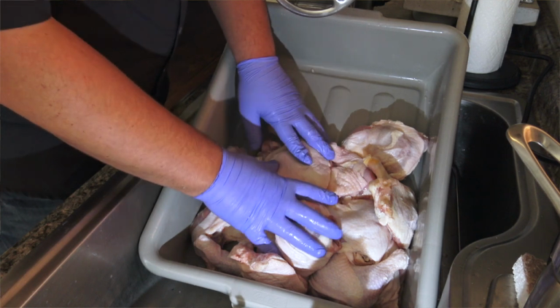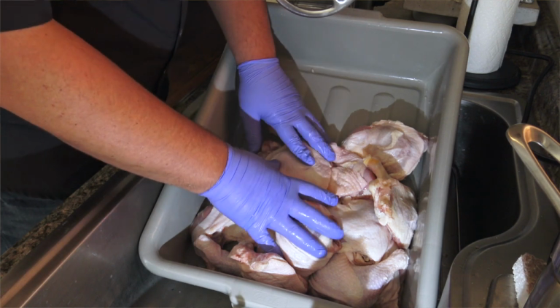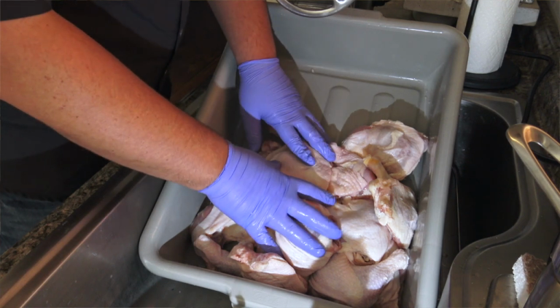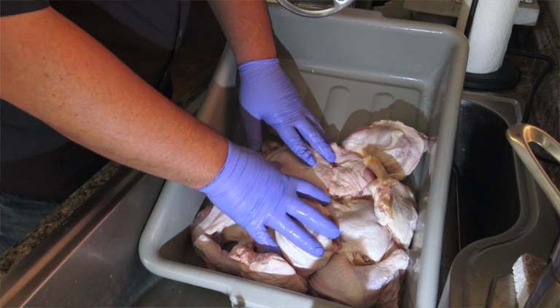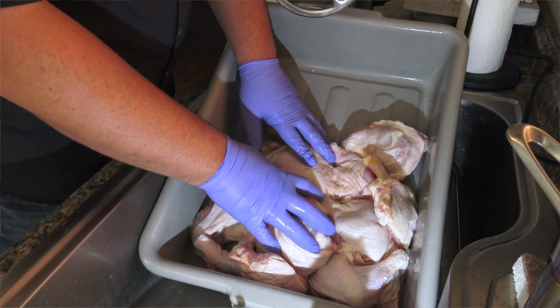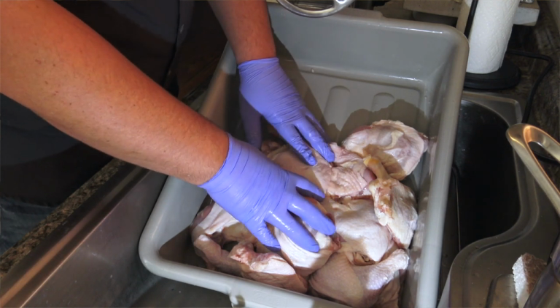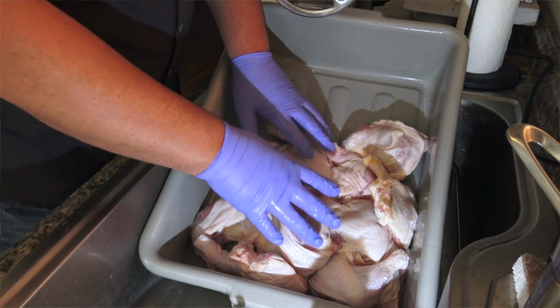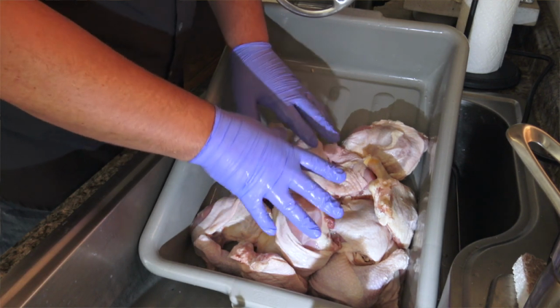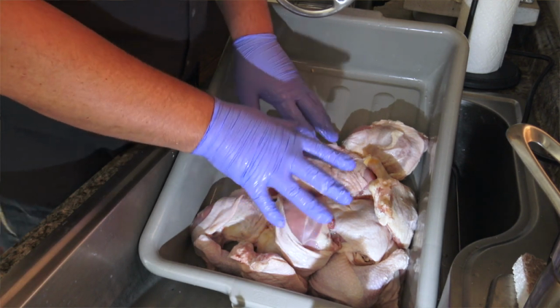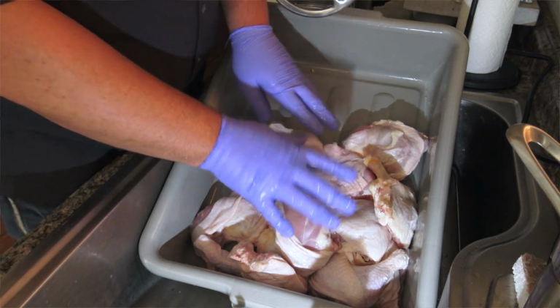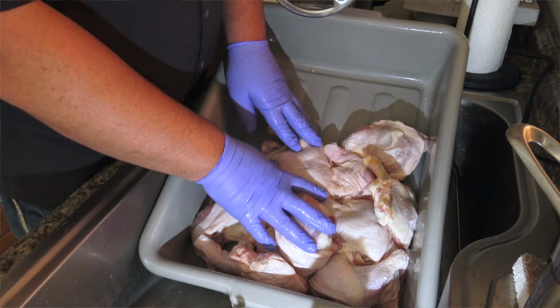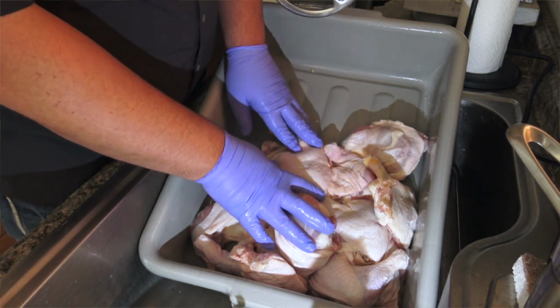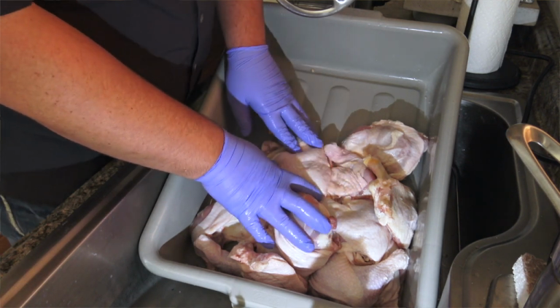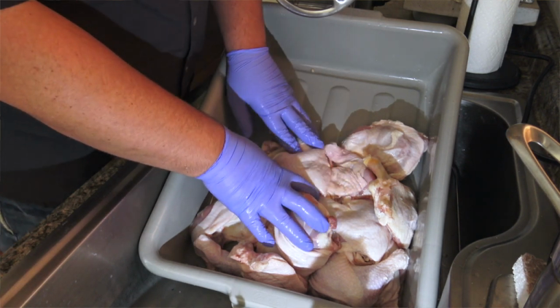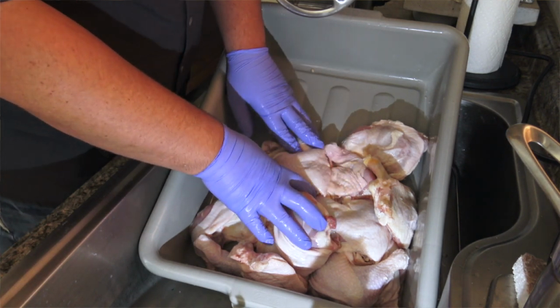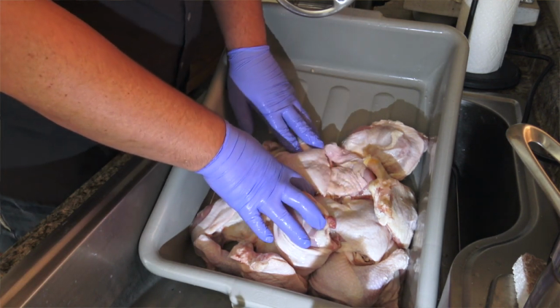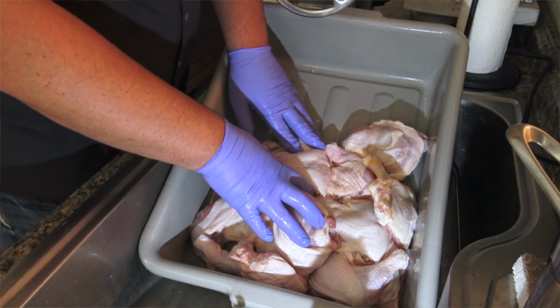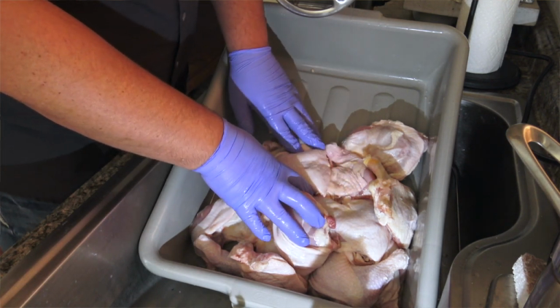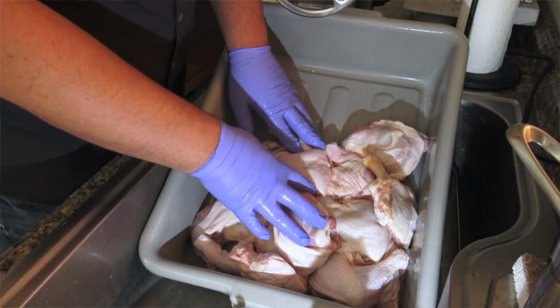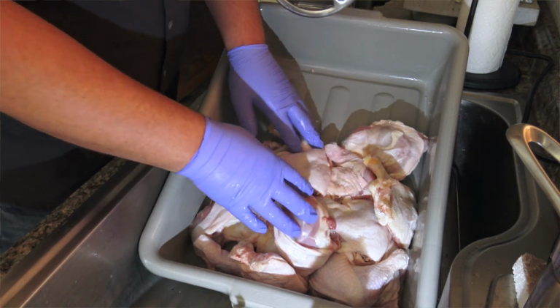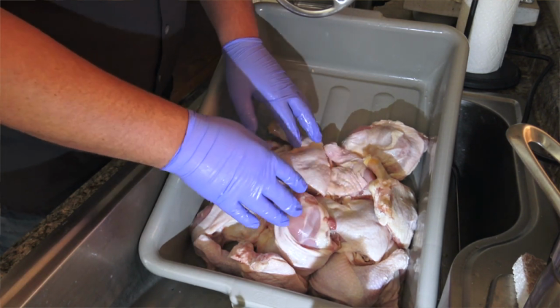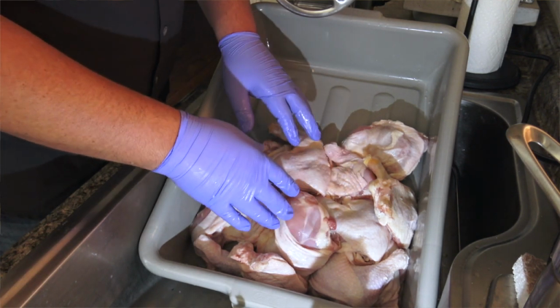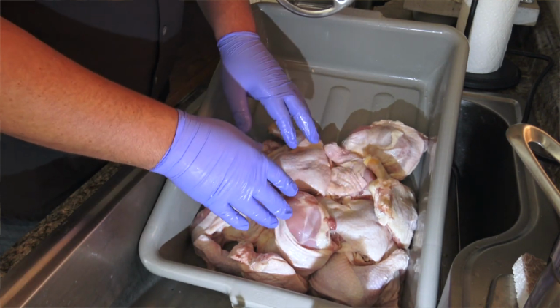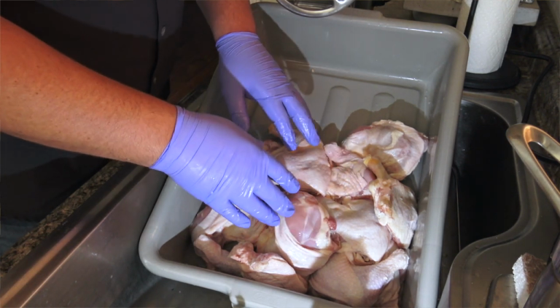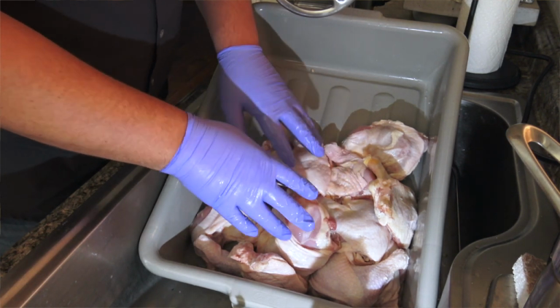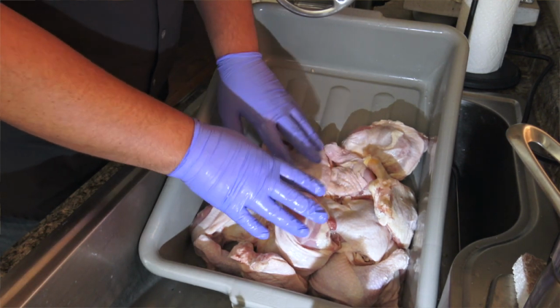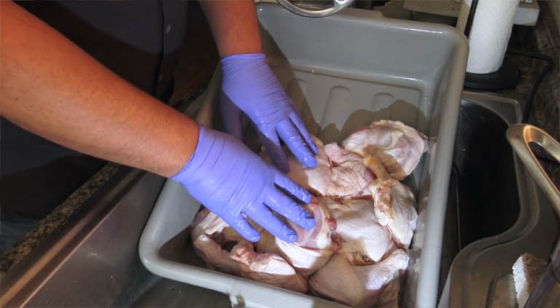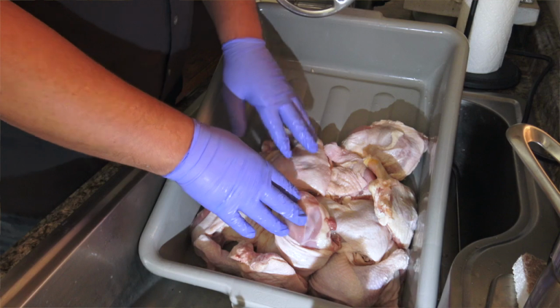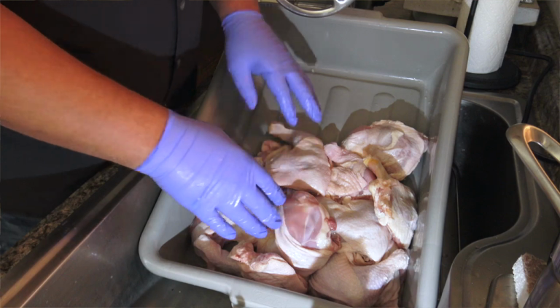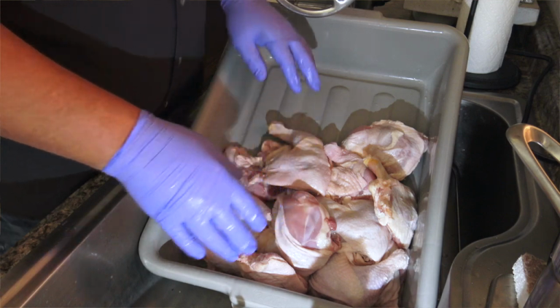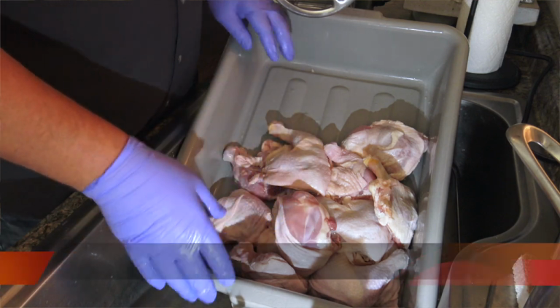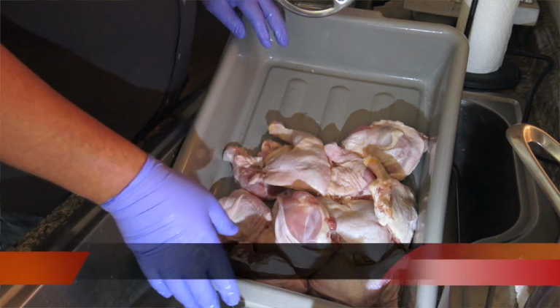This is our chicken quarters — this is 80% of our recipe. This is the muscle group.